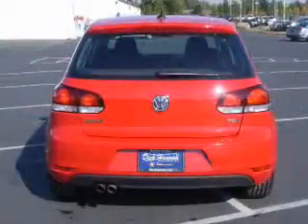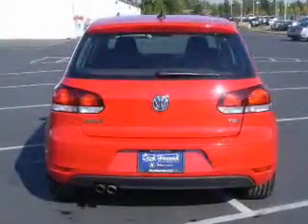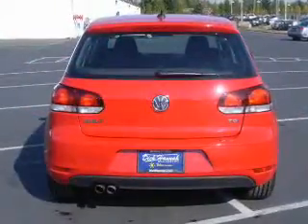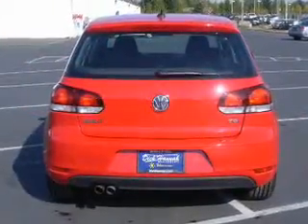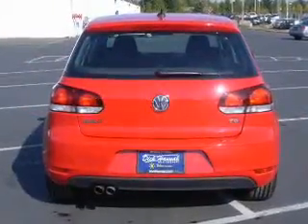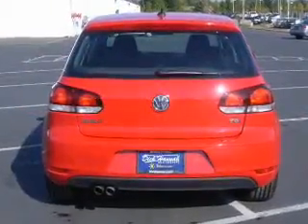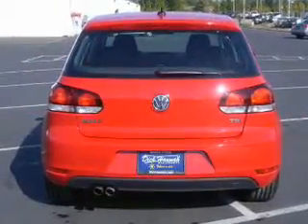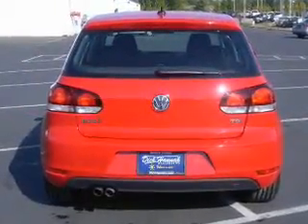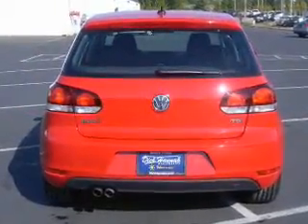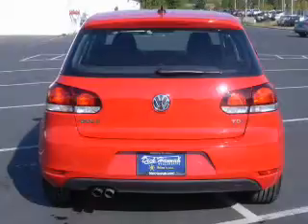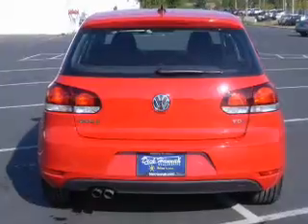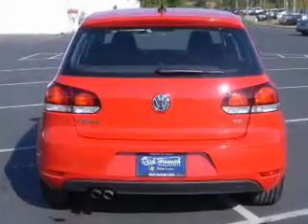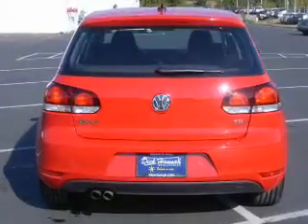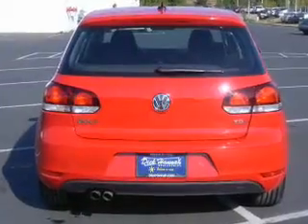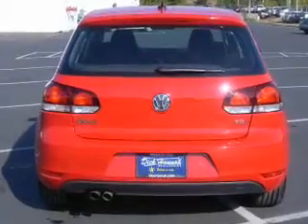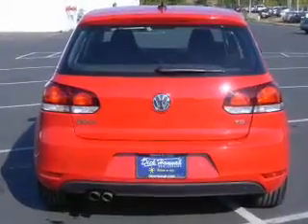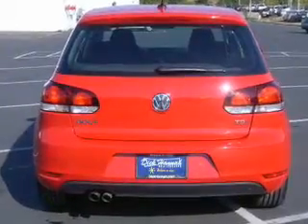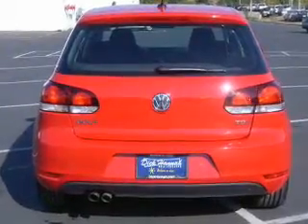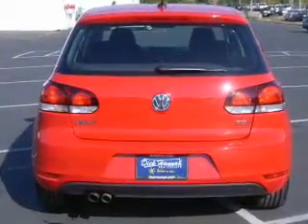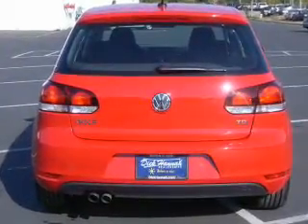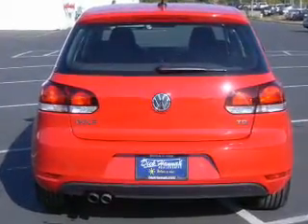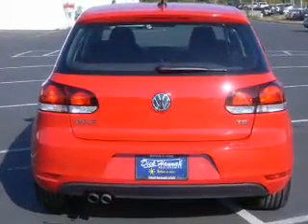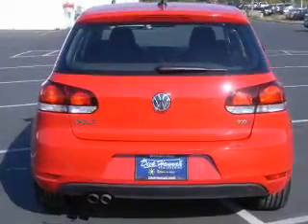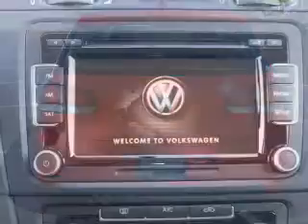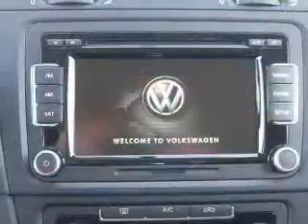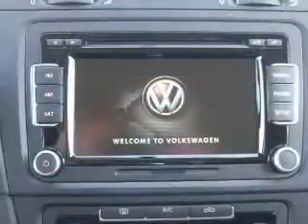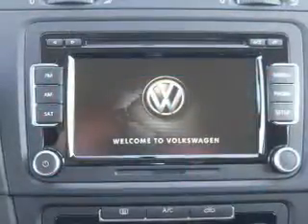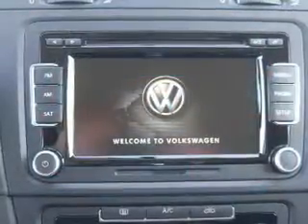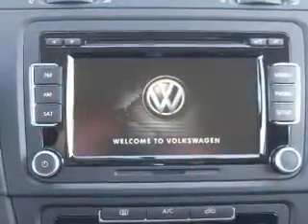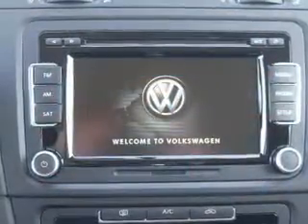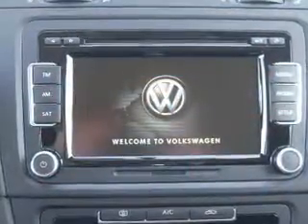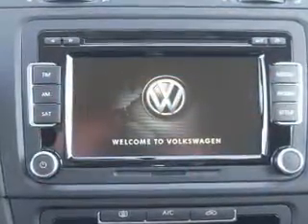Premium wheels lend a distinctive appearance. Brake safely with the anti-lock braking system. Indulge in the comfort of heated seats.